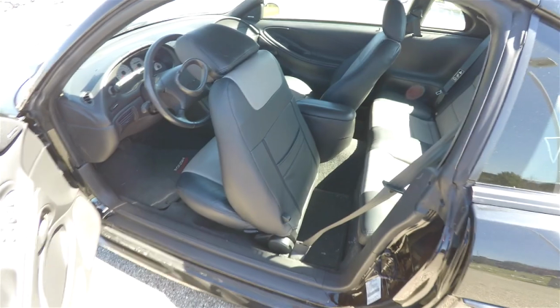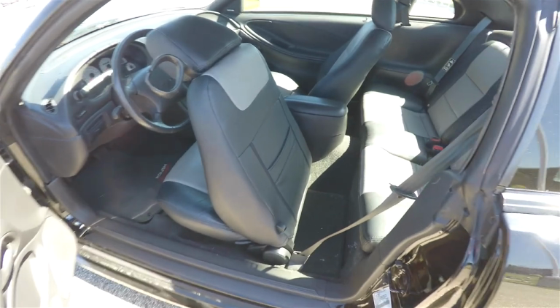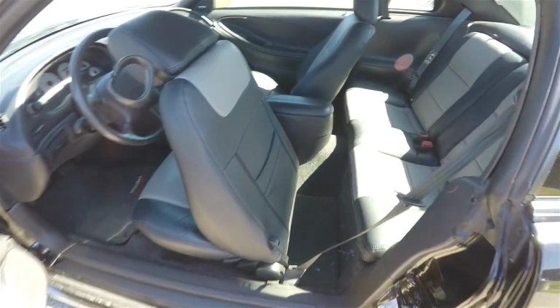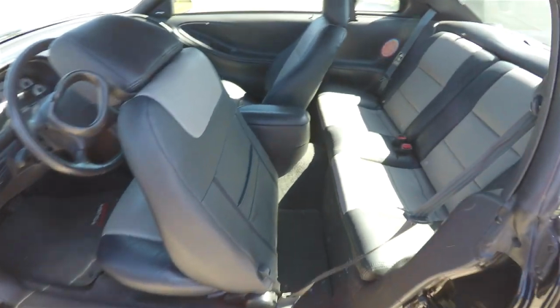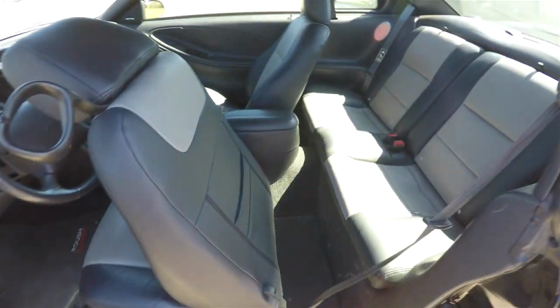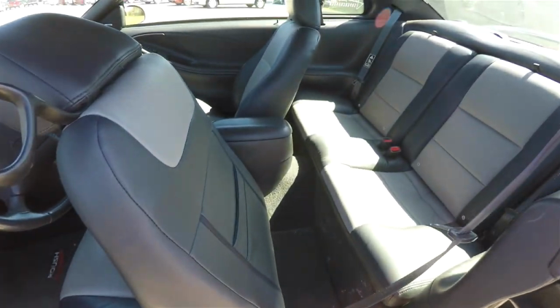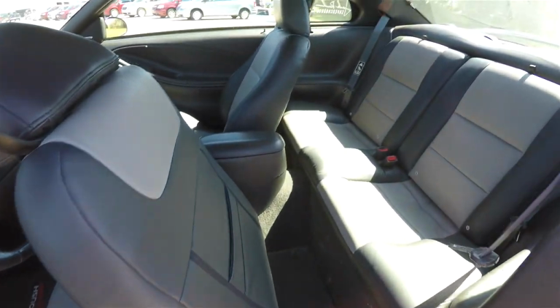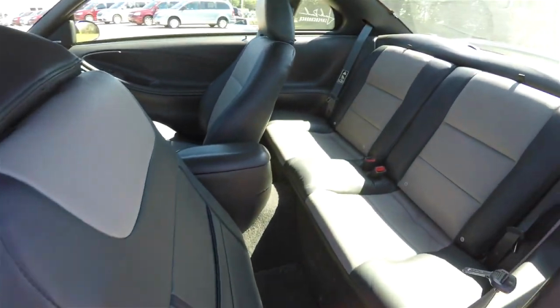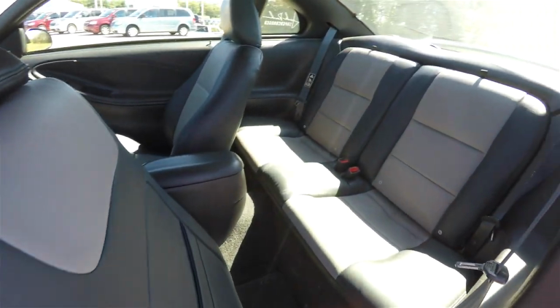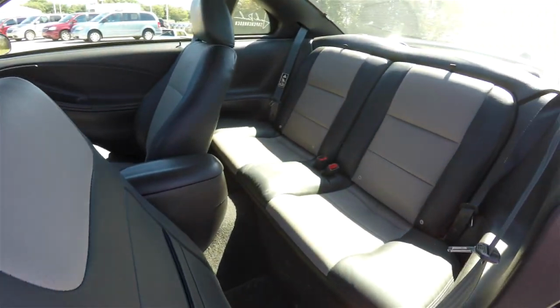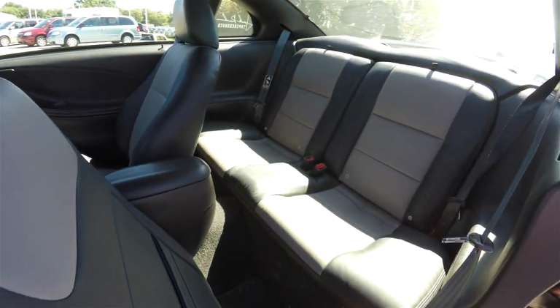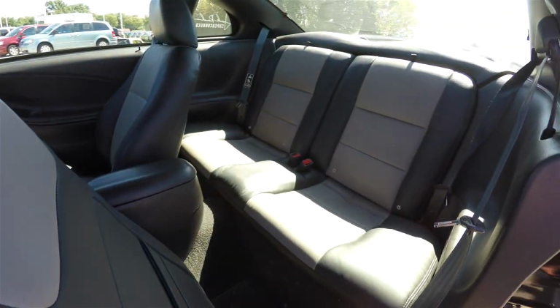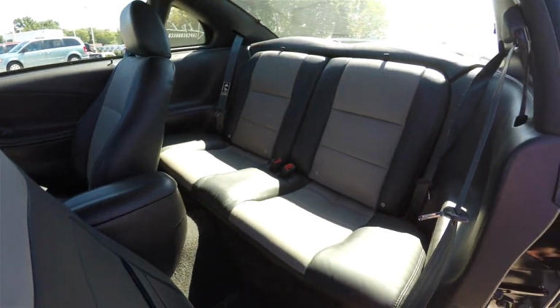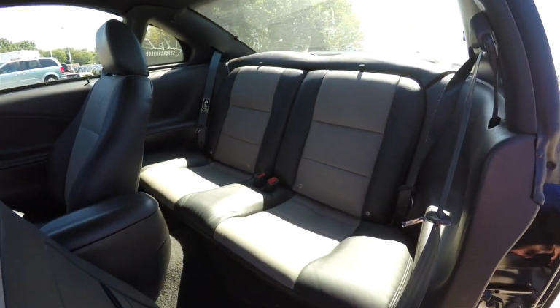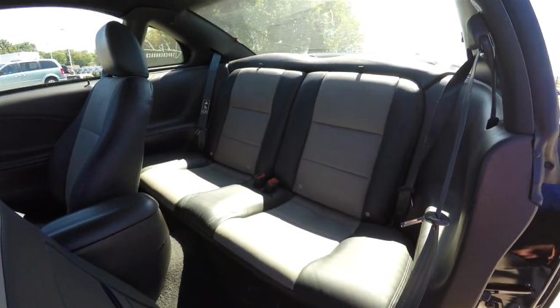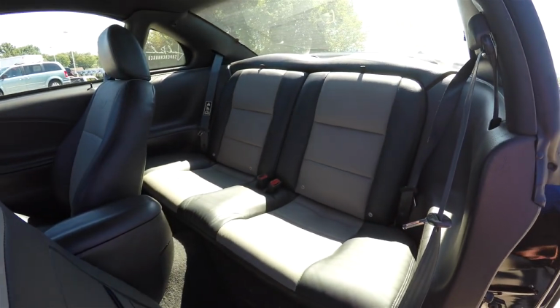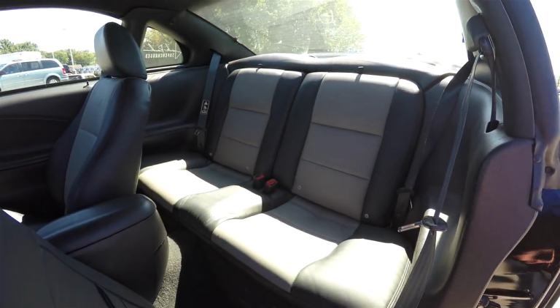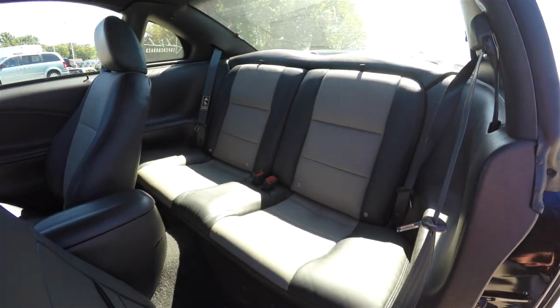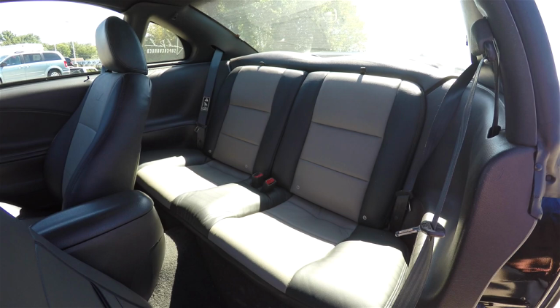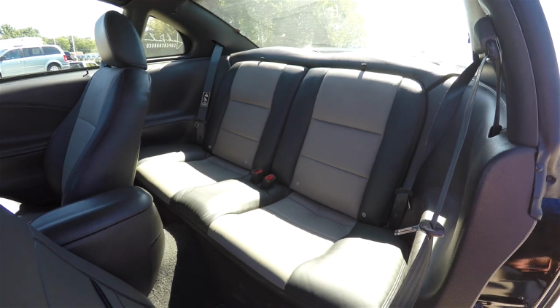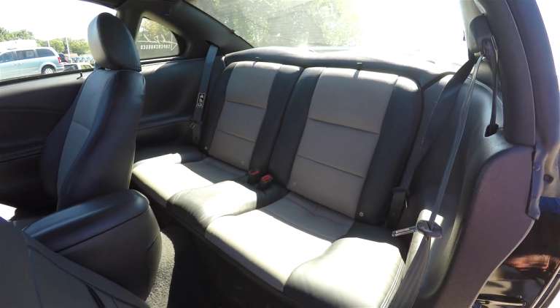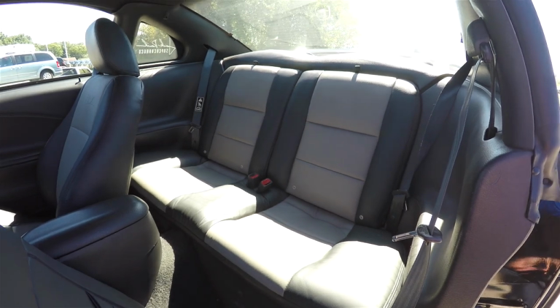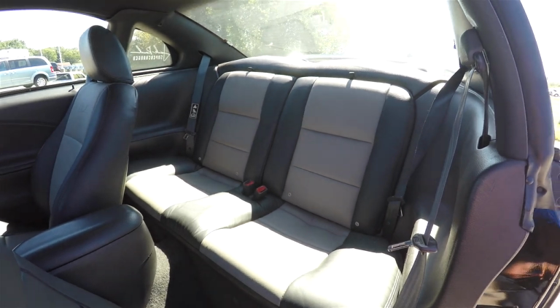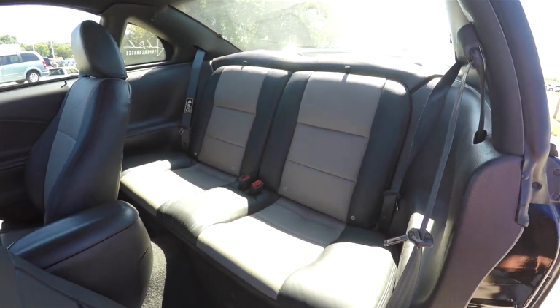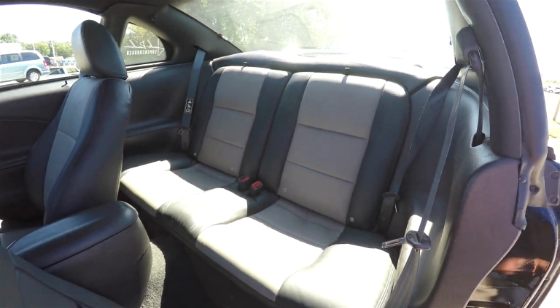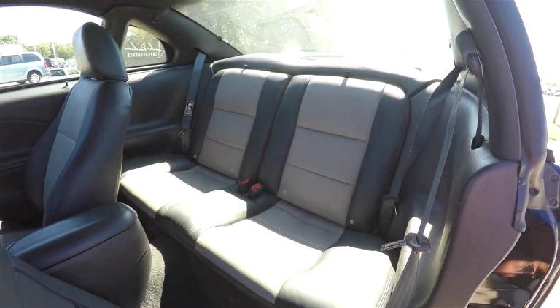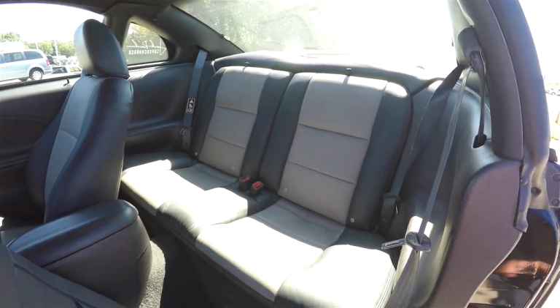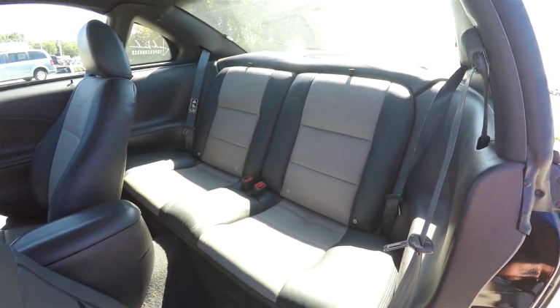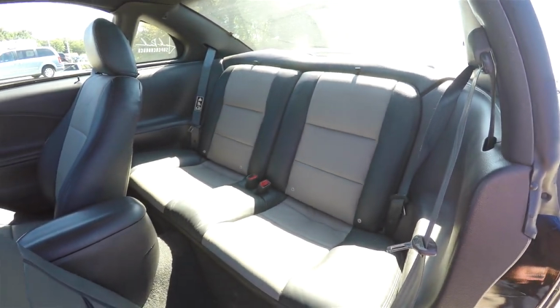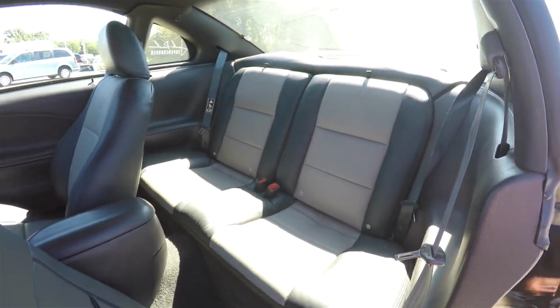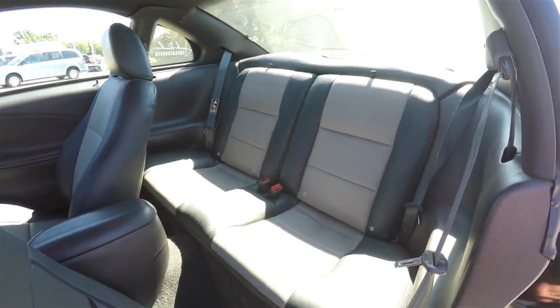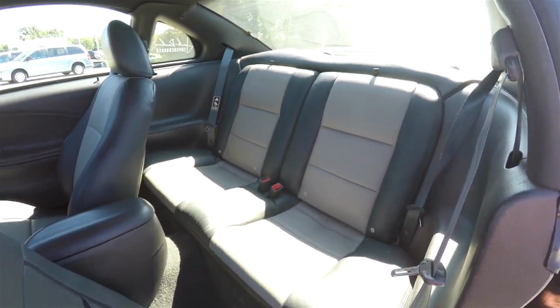Also featured are dual front cup holders, fog lamp switch, coin holder, 12-volt power point, and storage in the center armrest. The rear seat does seat two across and is a 50/50 split folding seat.